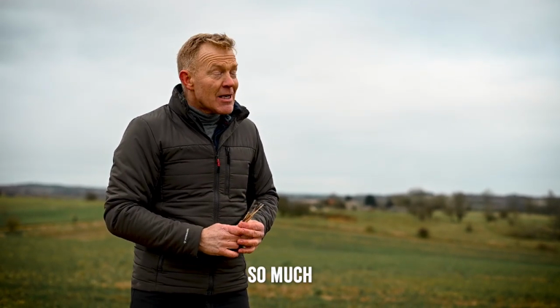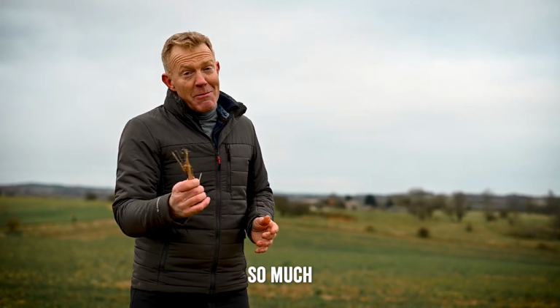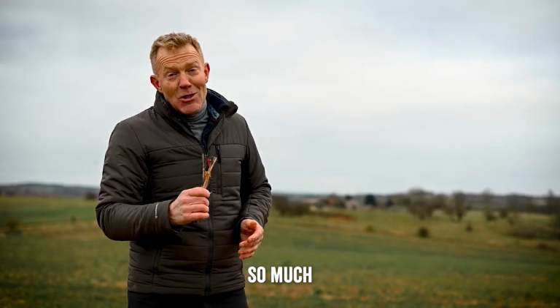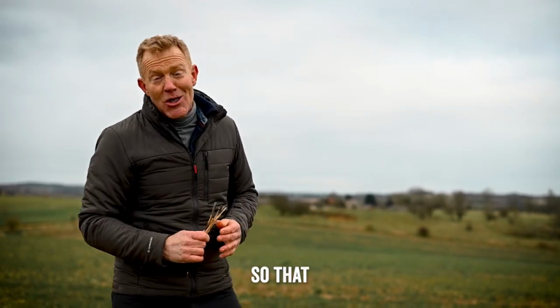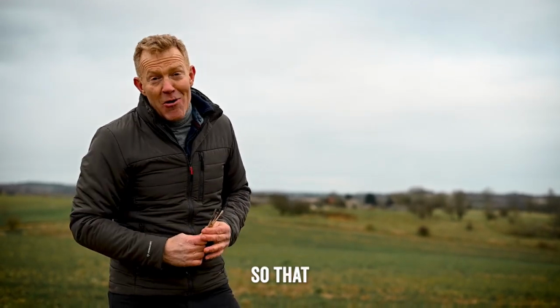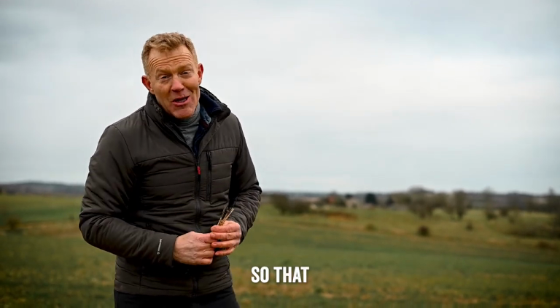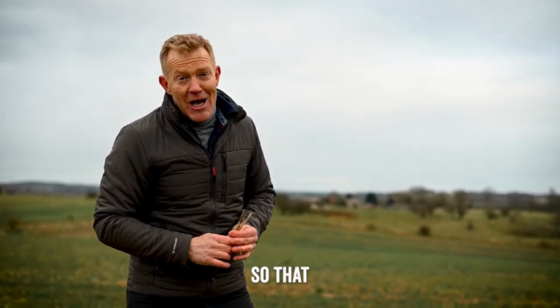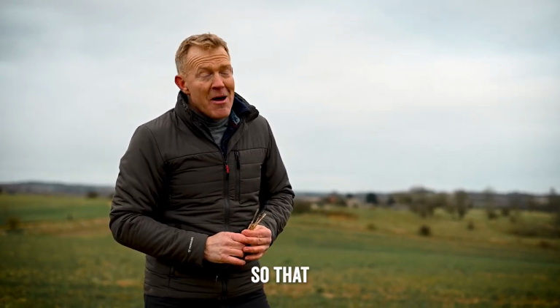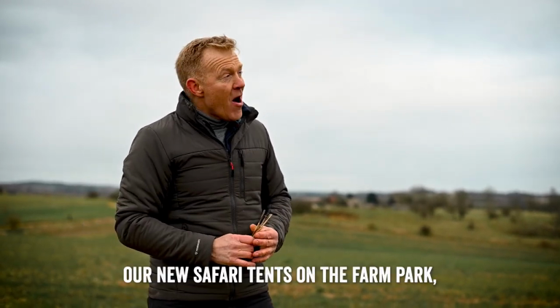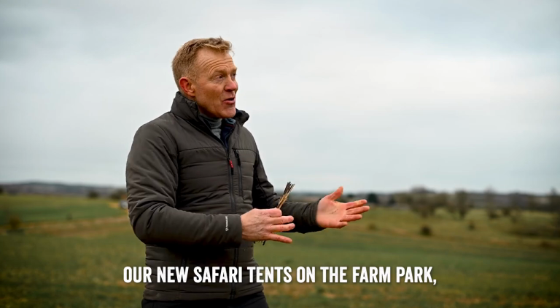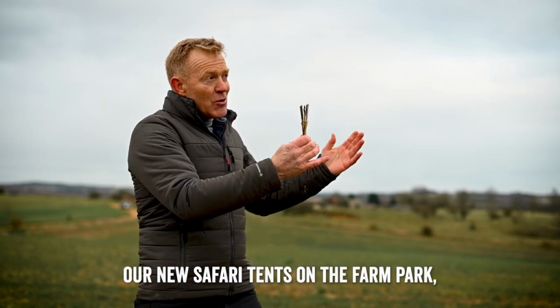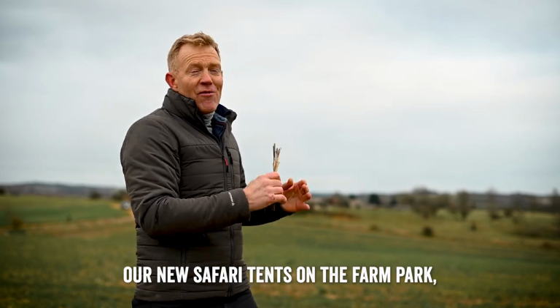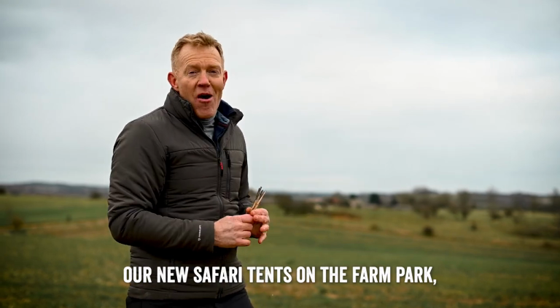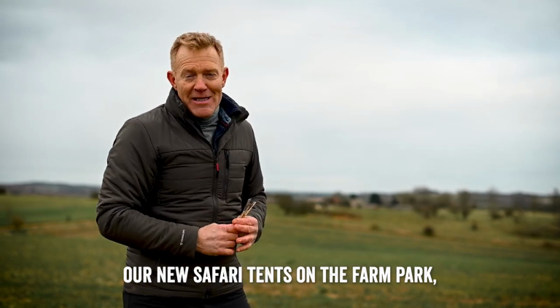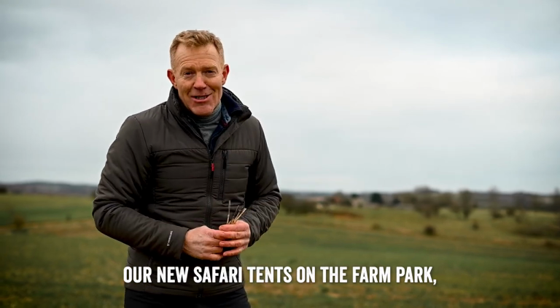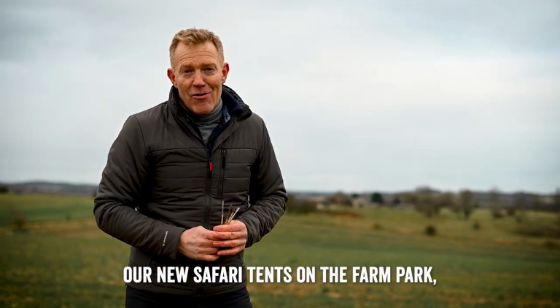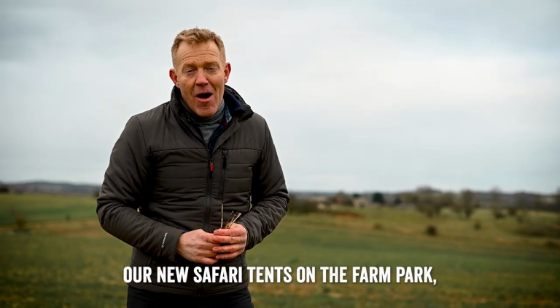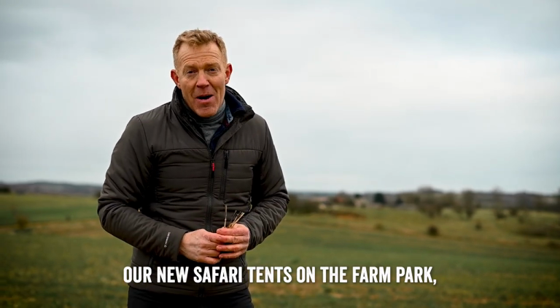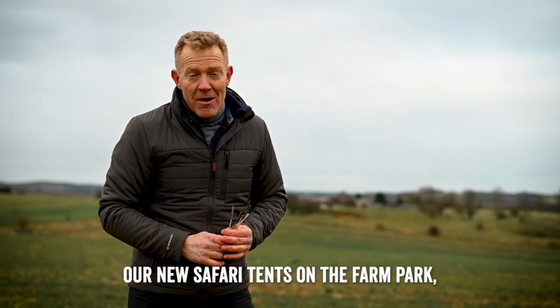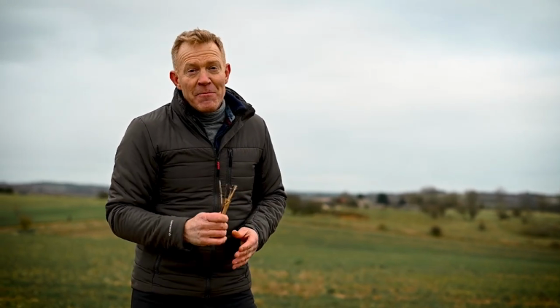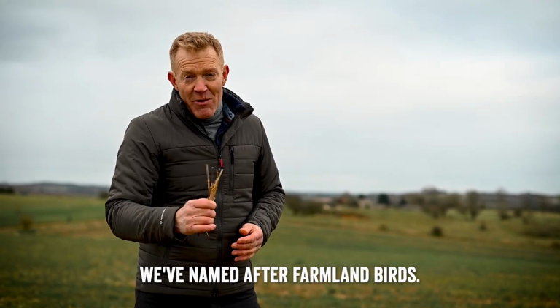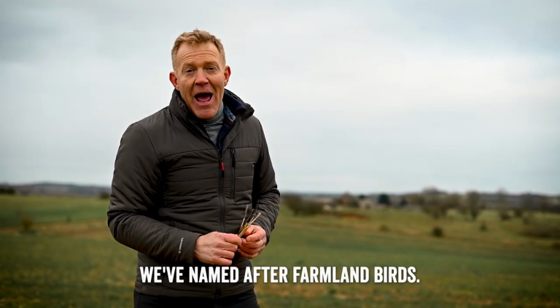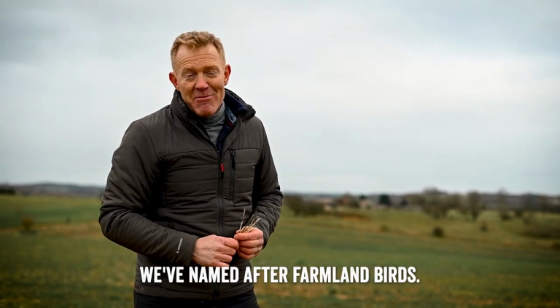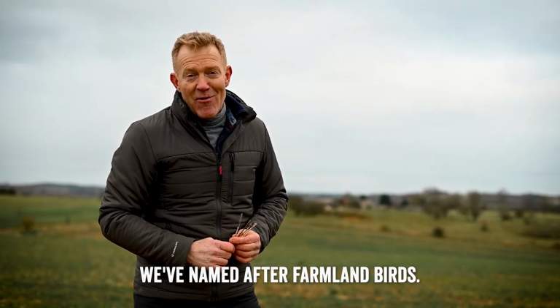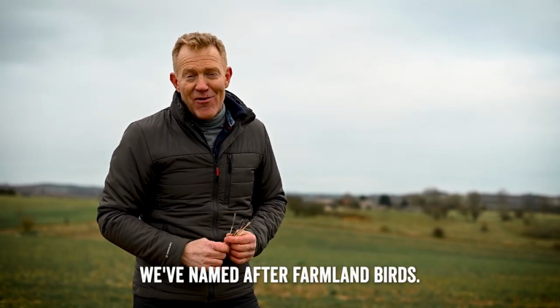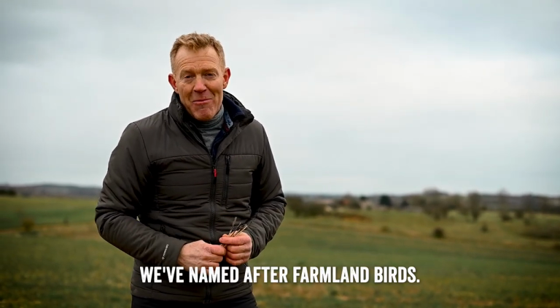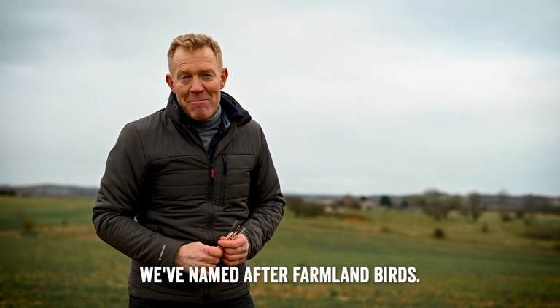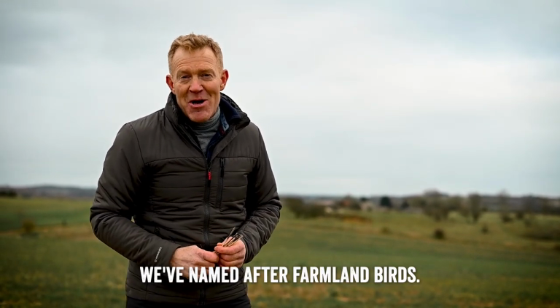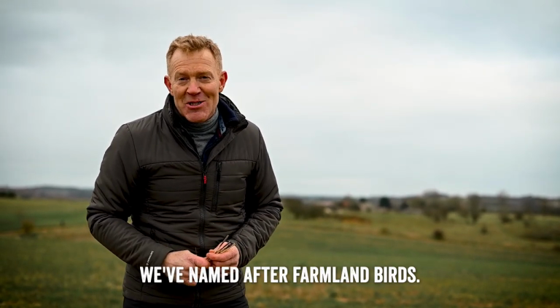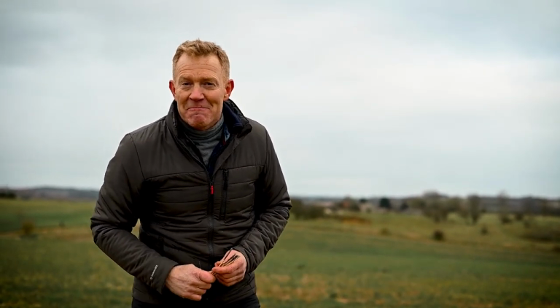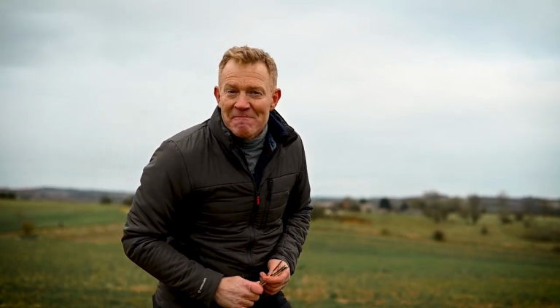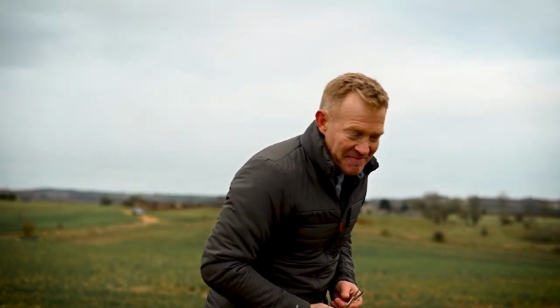So much so that our new safari tents on the farm park, we've named after farmland birds. We'll see you next time. Bye.